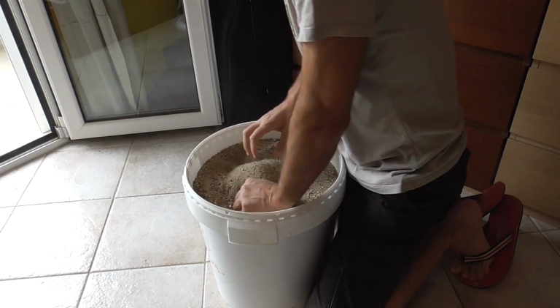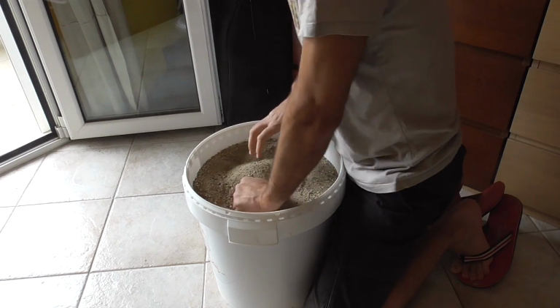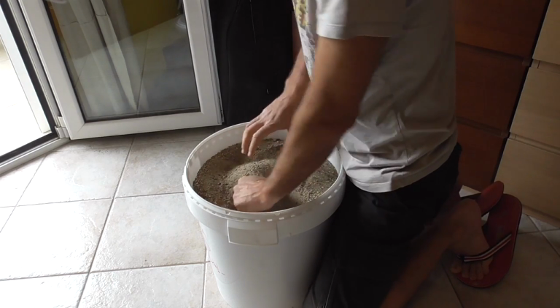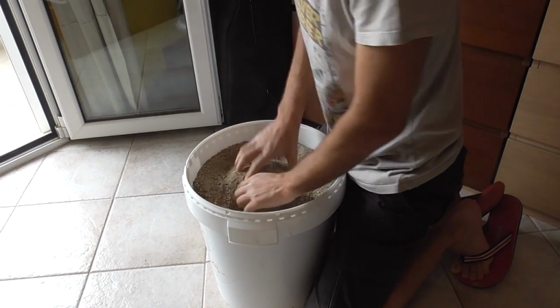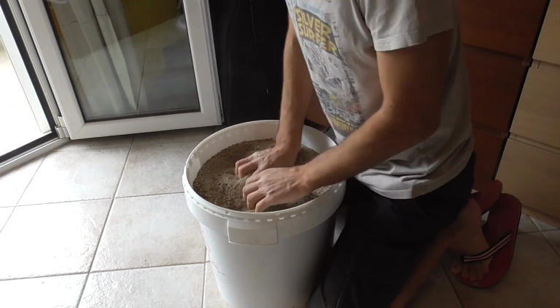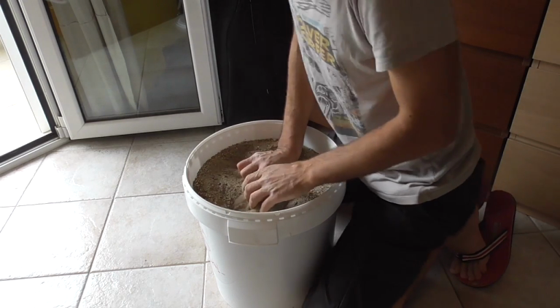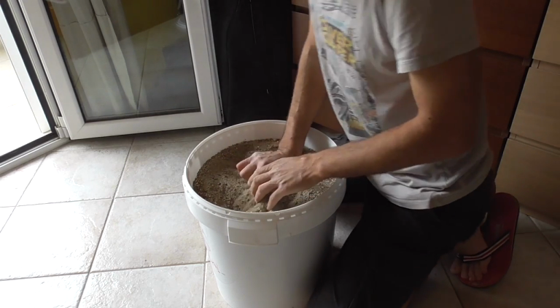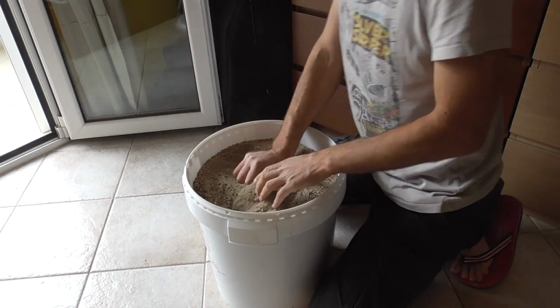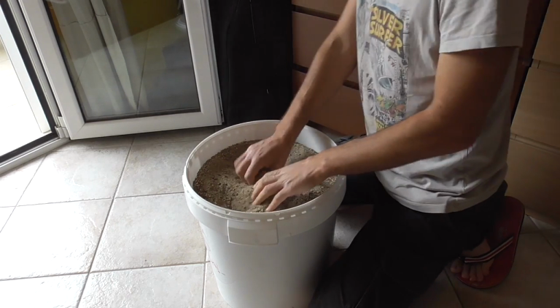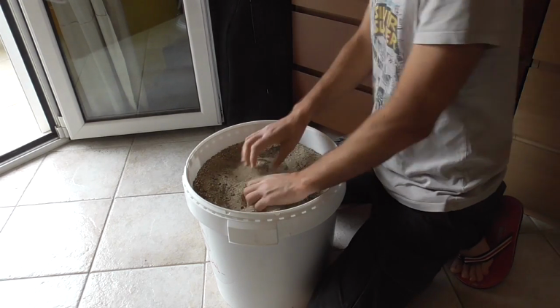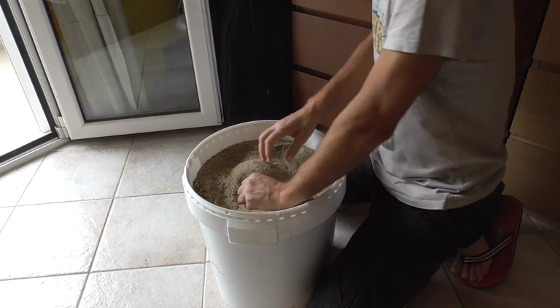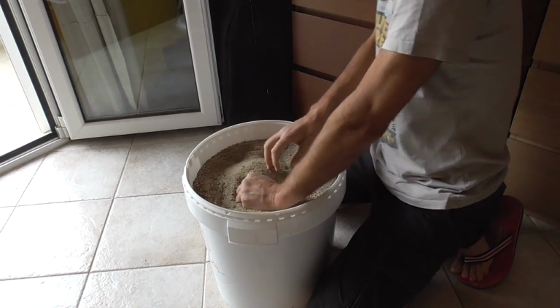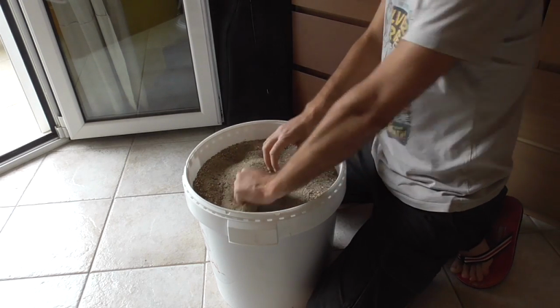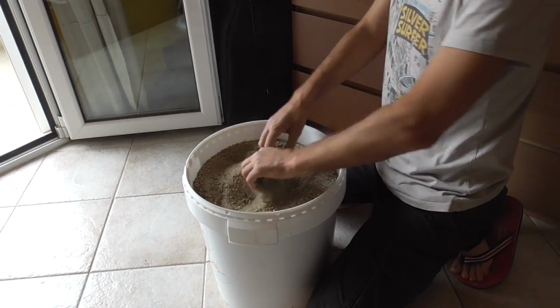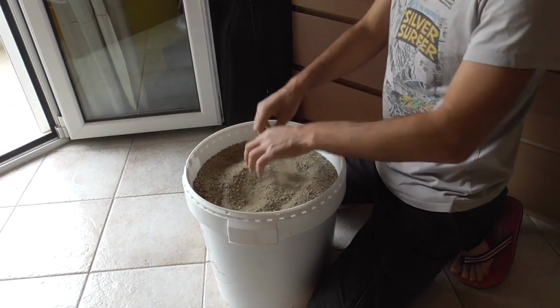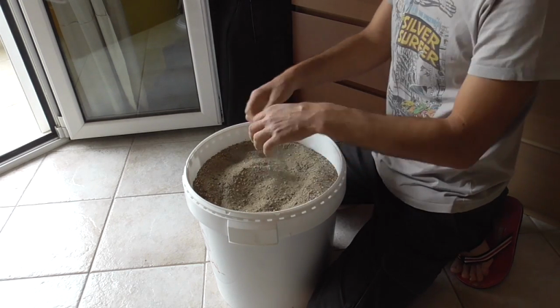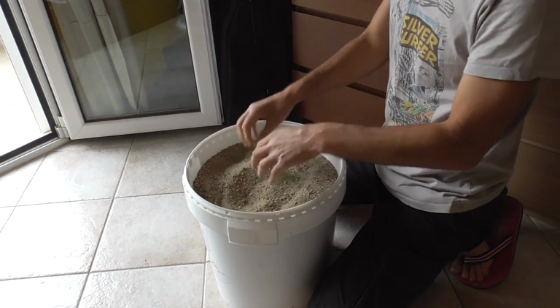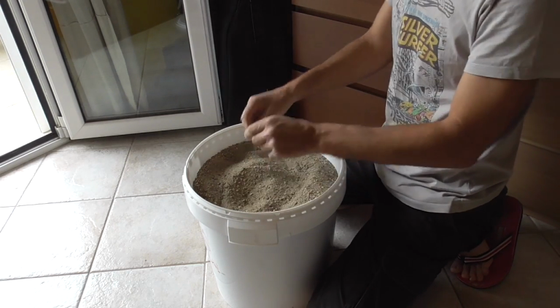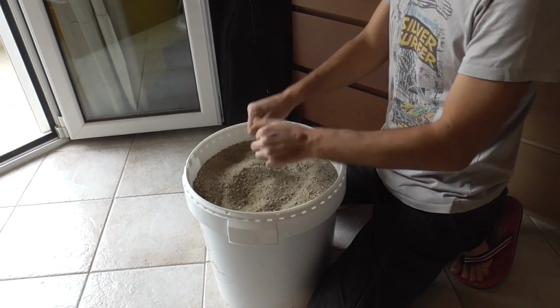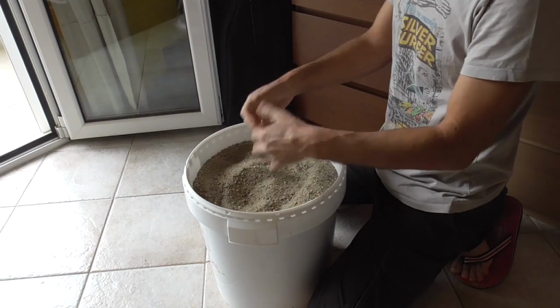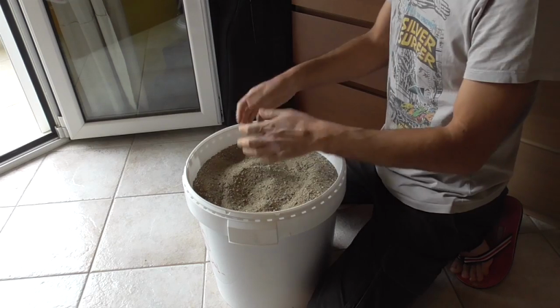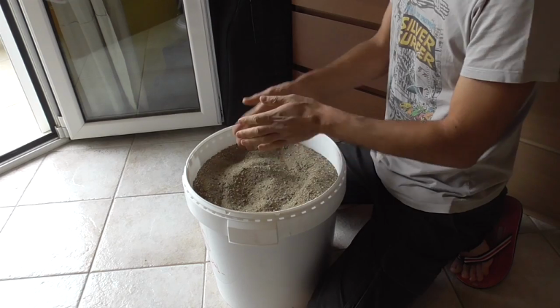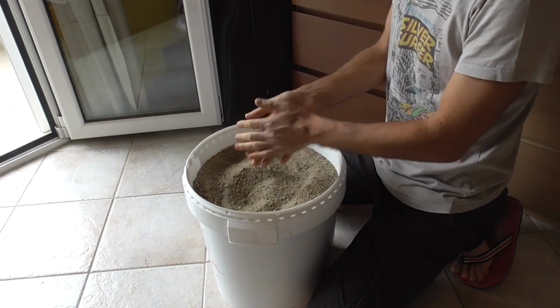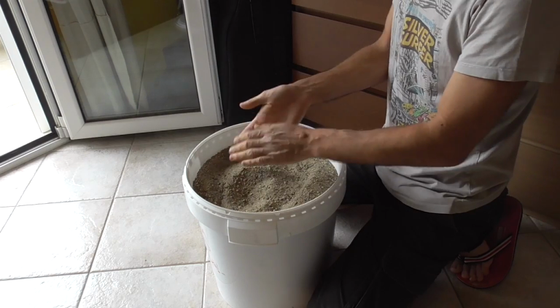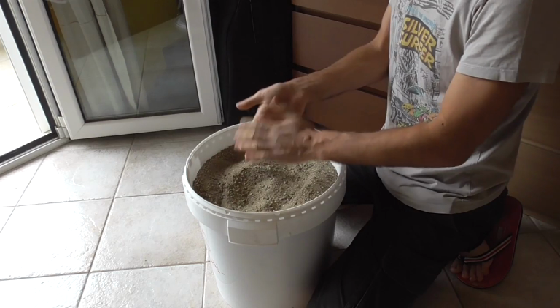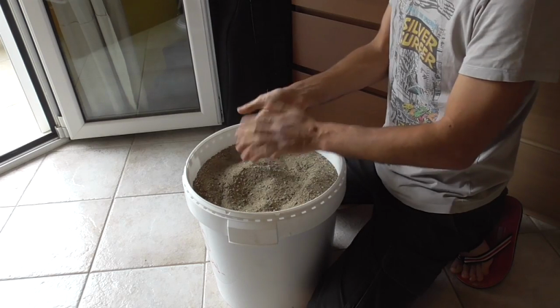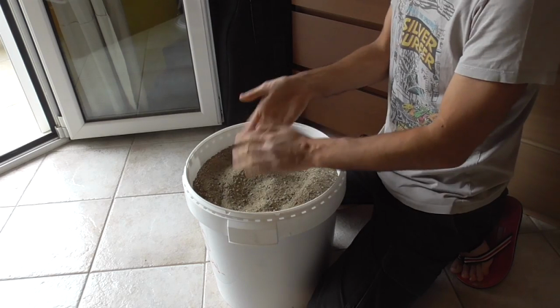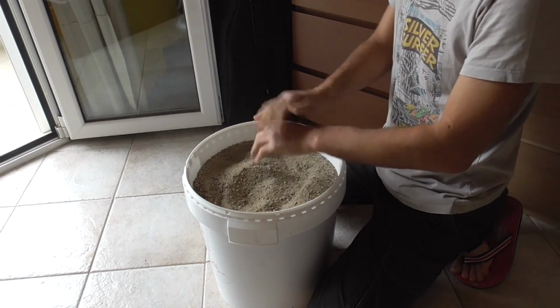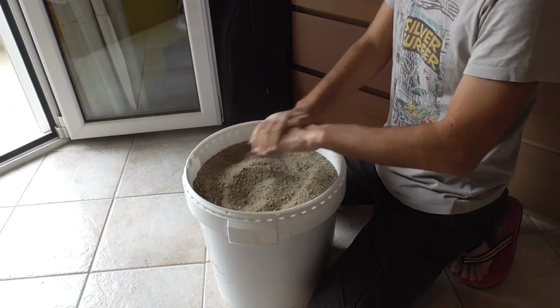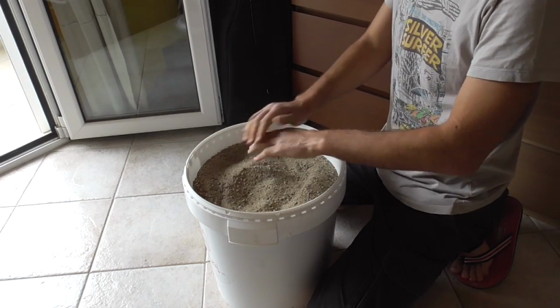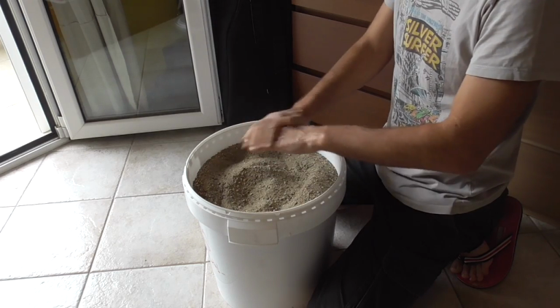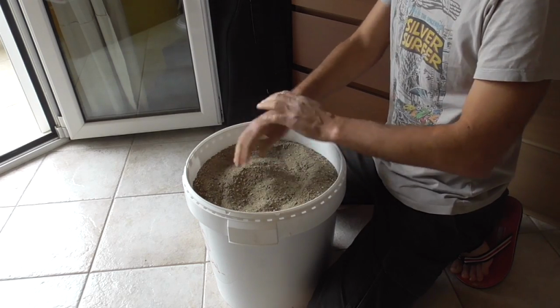In the end, wash your hands with soap so that you avoid any possible infection from any skin damage.